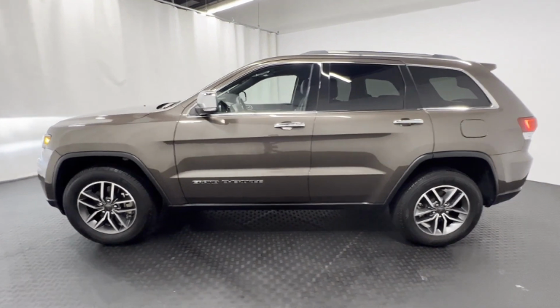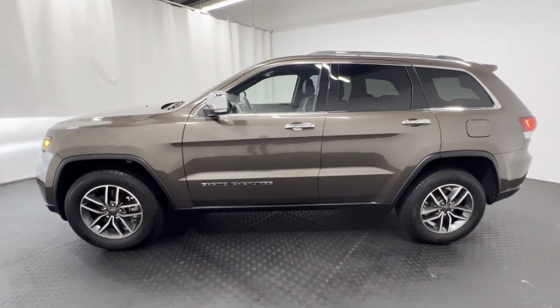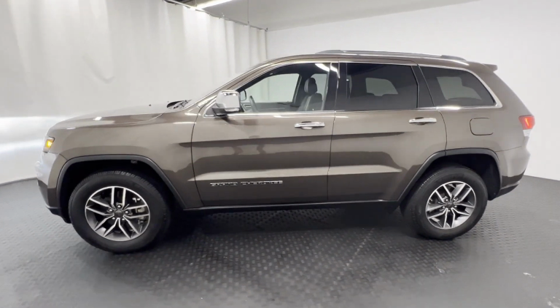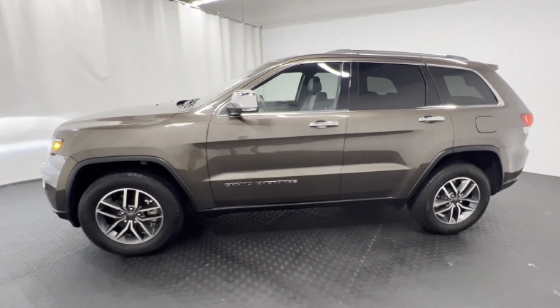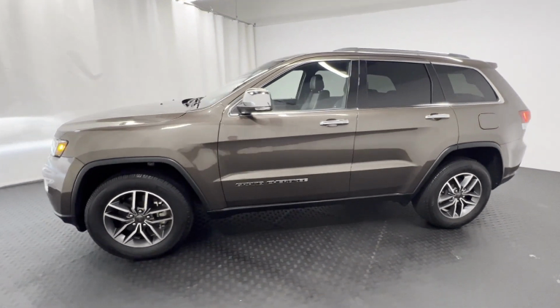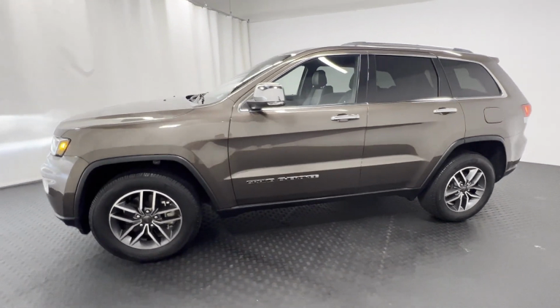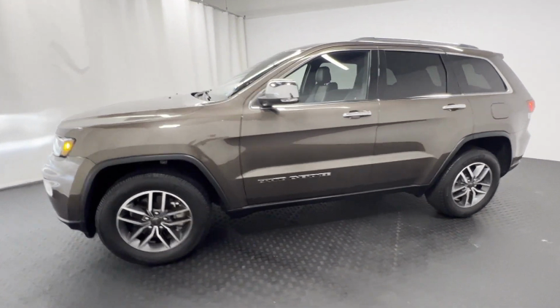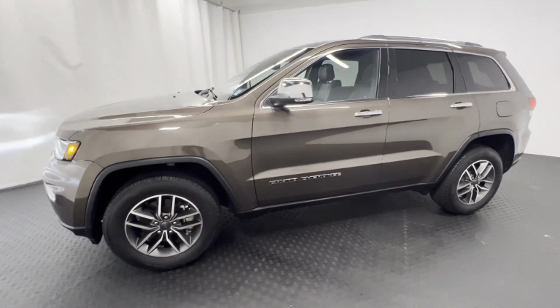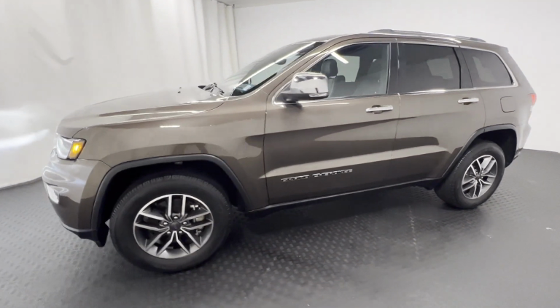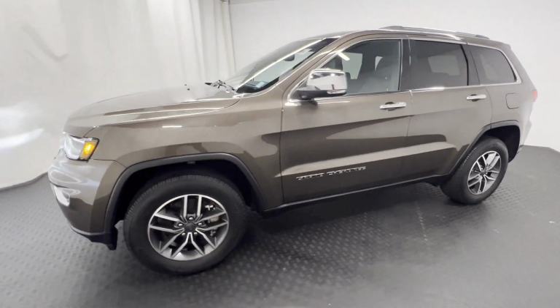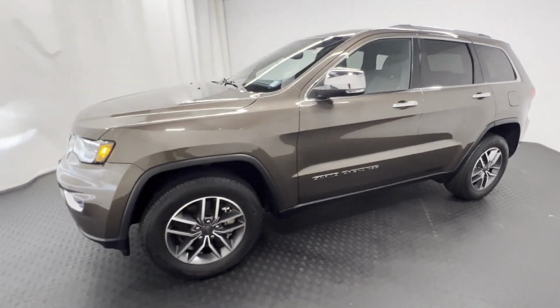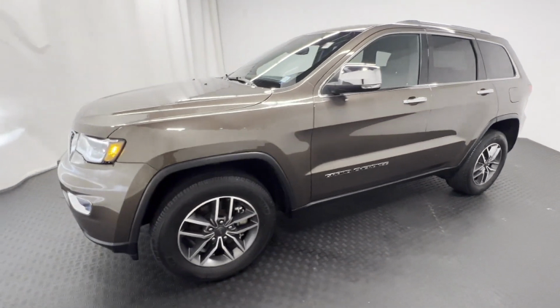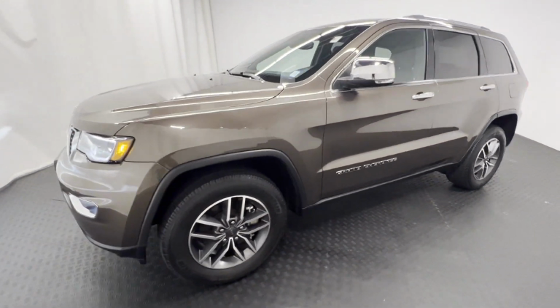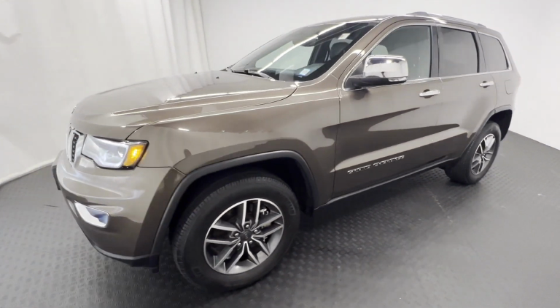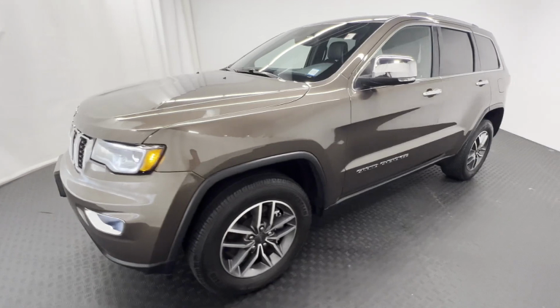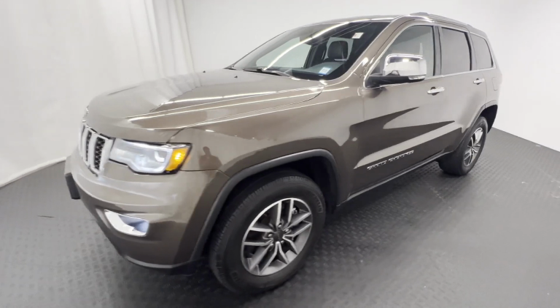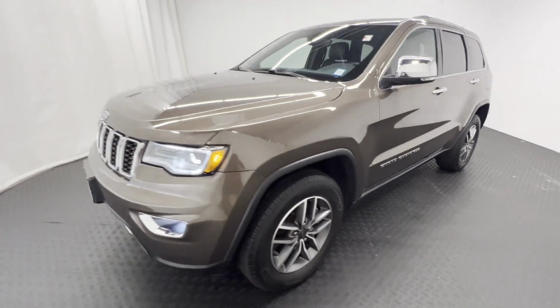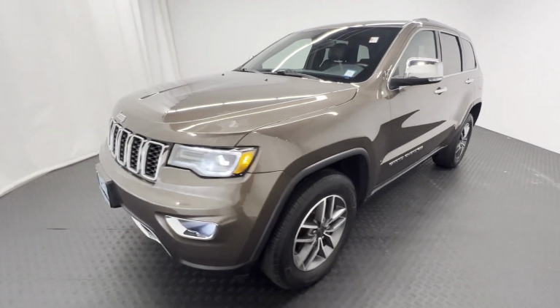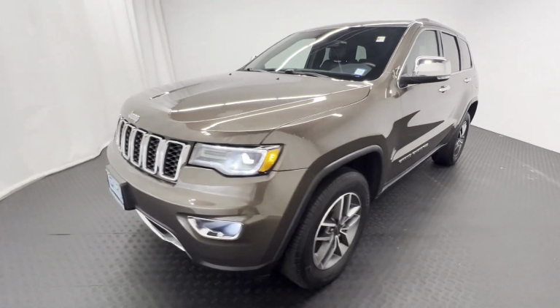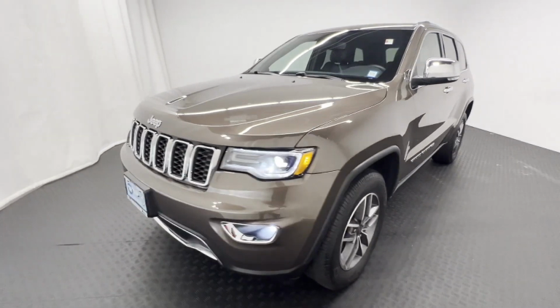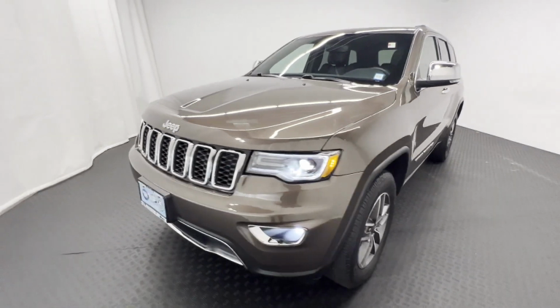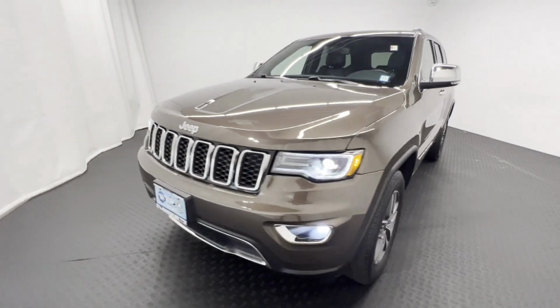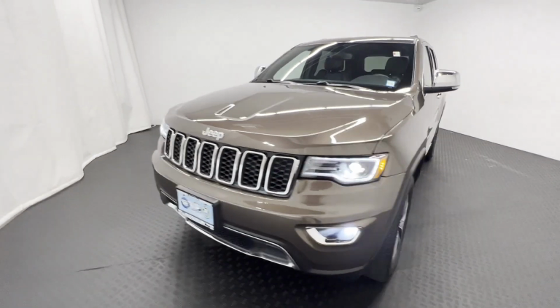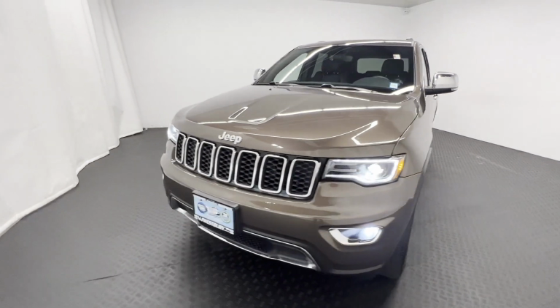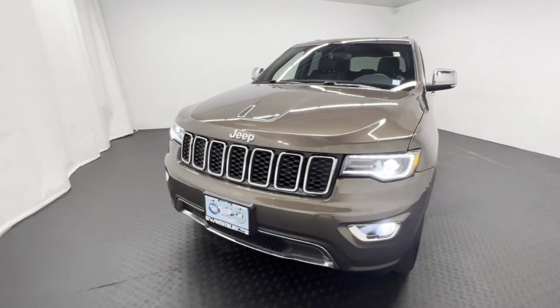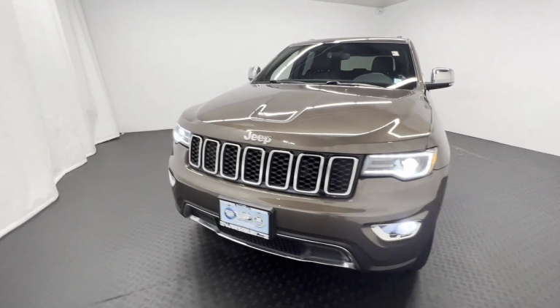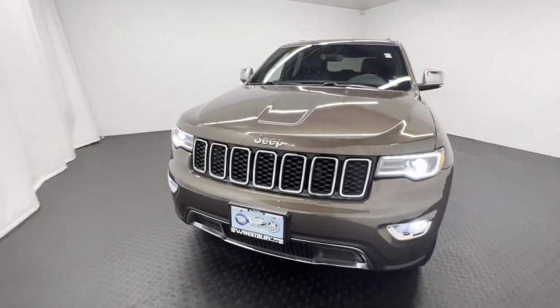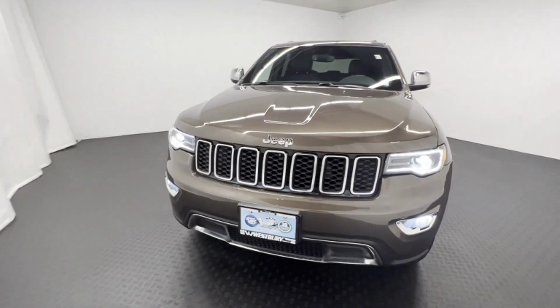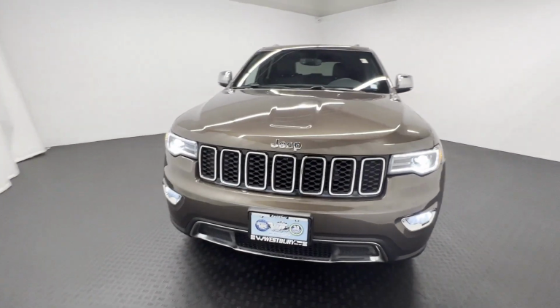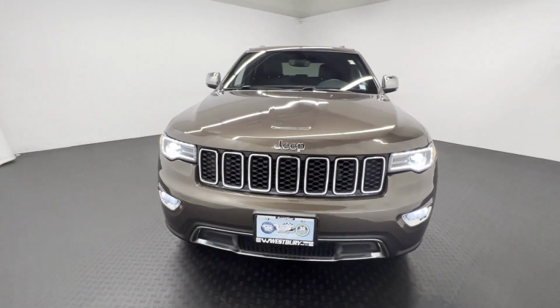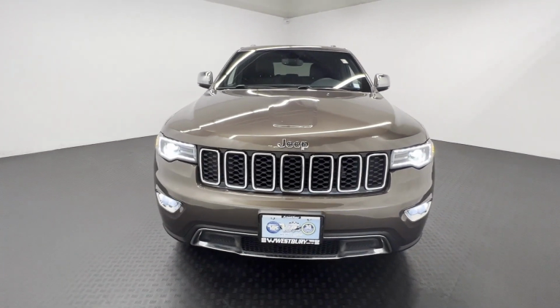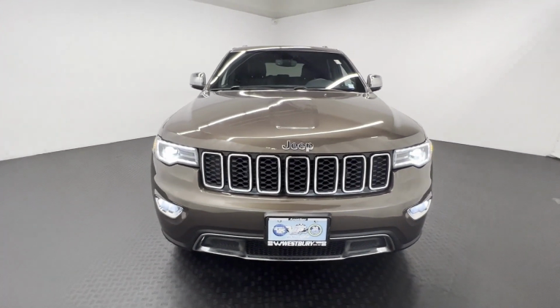Multi-zone air conditioning, four-wheel drive, blind spot monitor, parking aid sensor, heated side view mirrors, and leather seats.